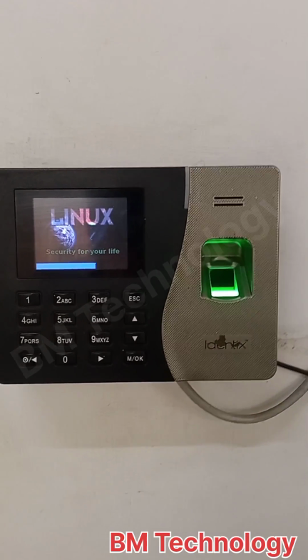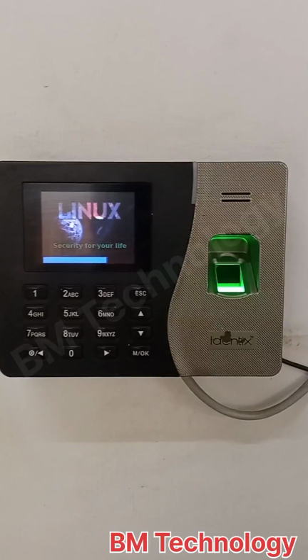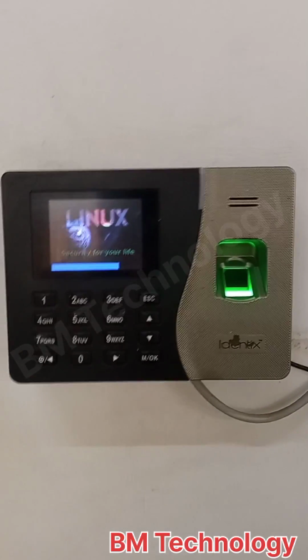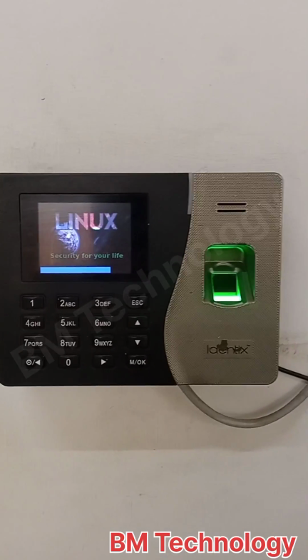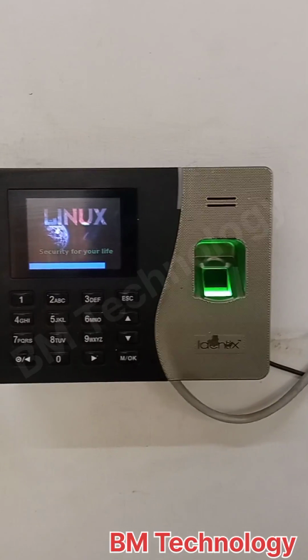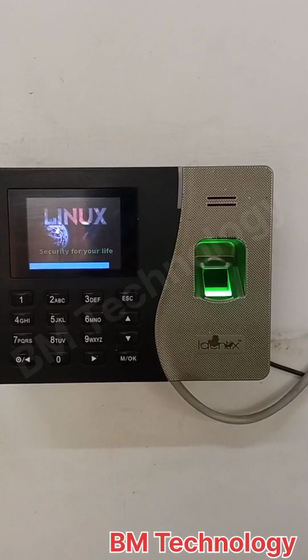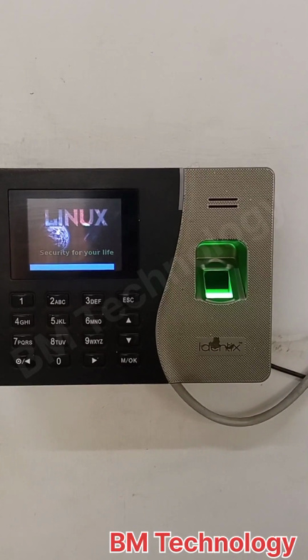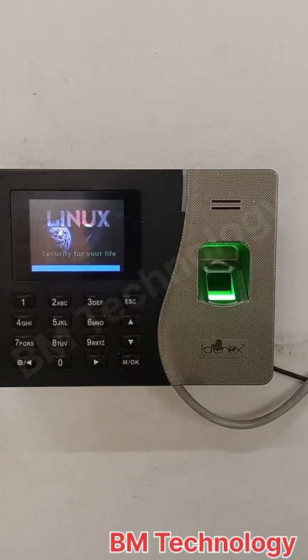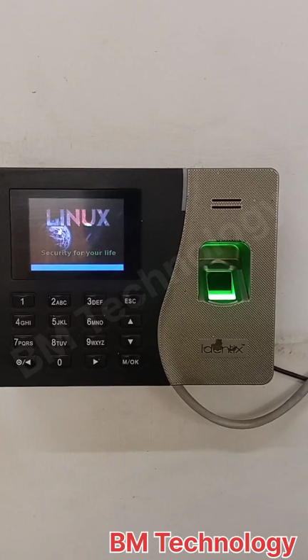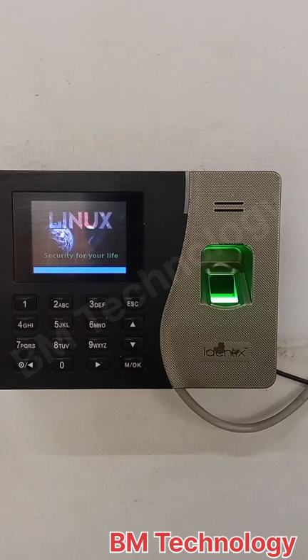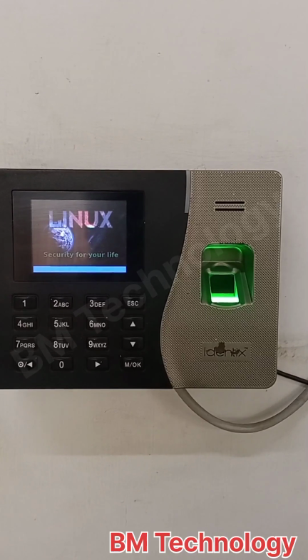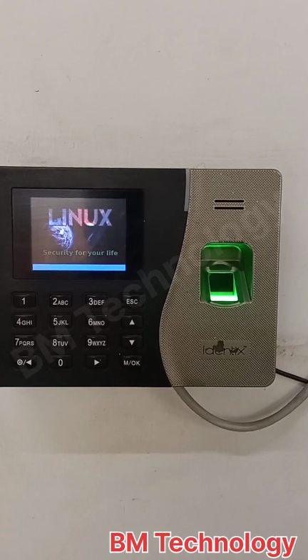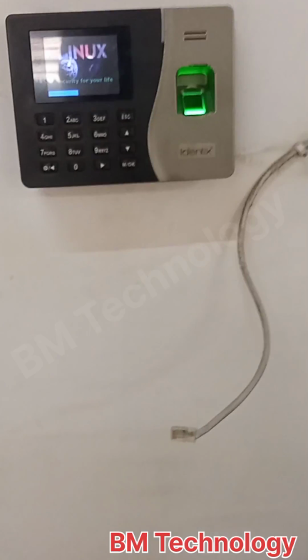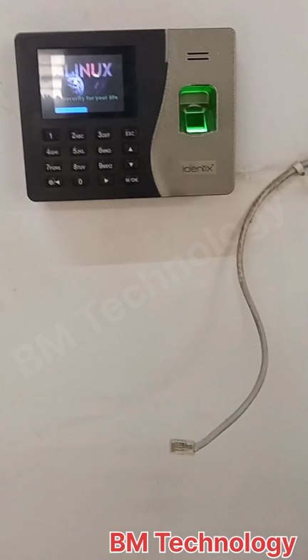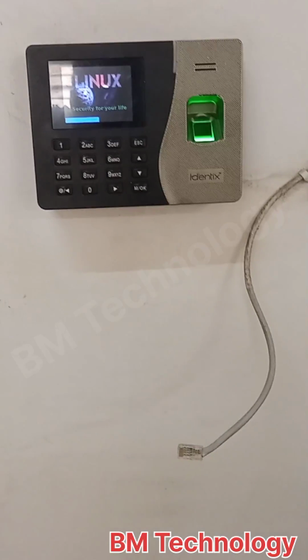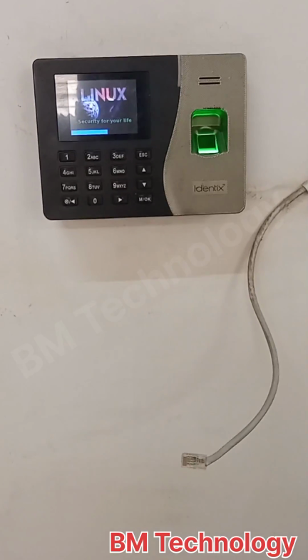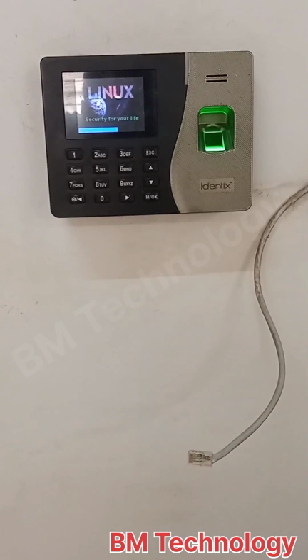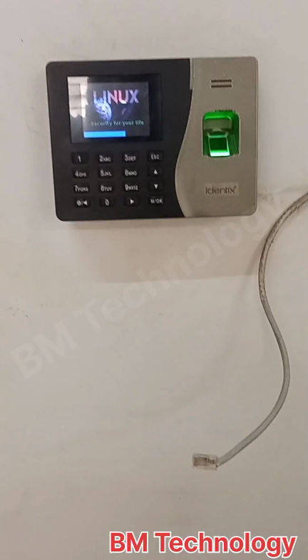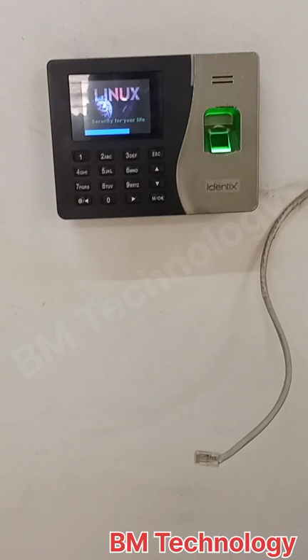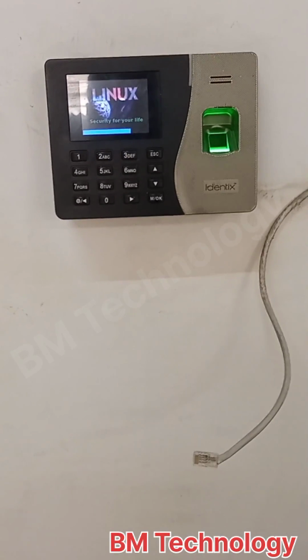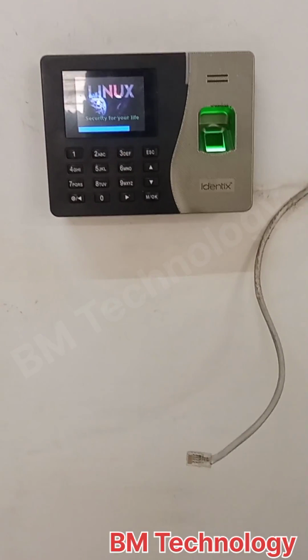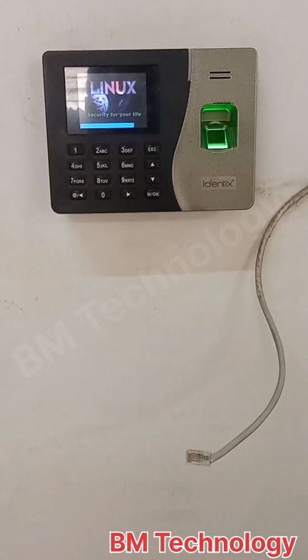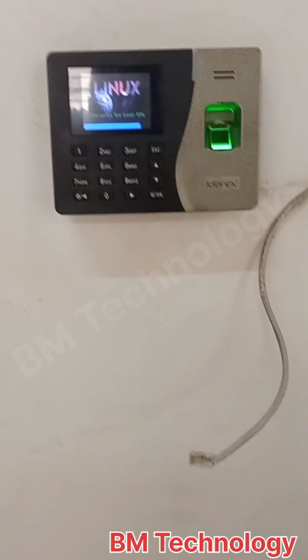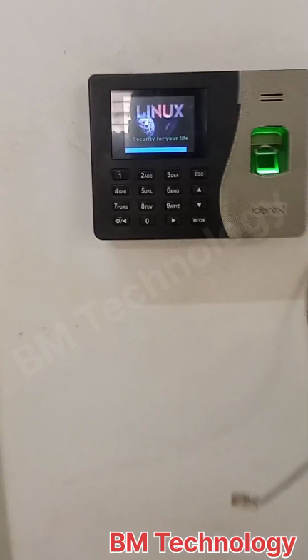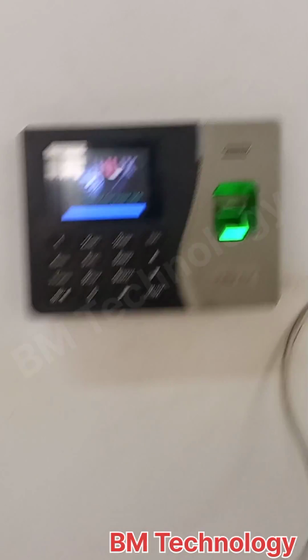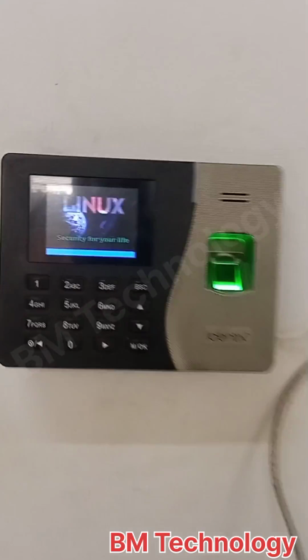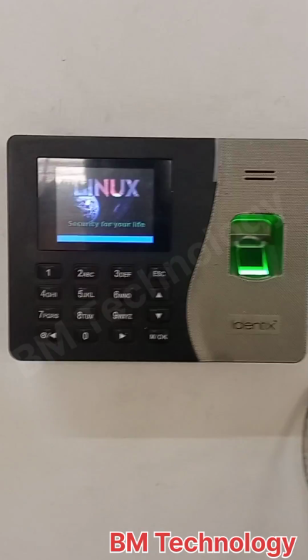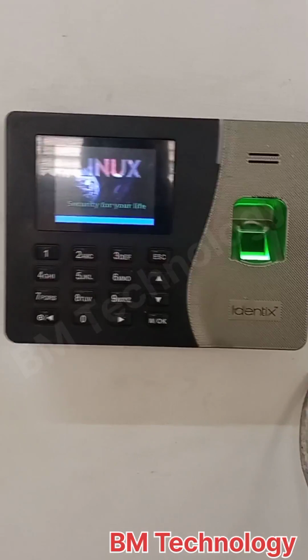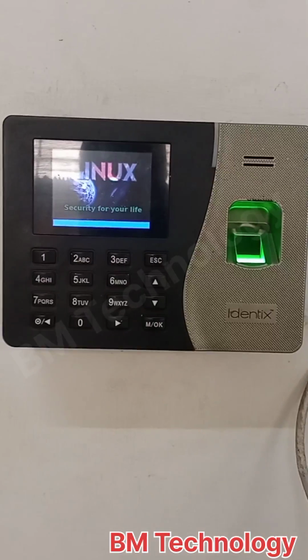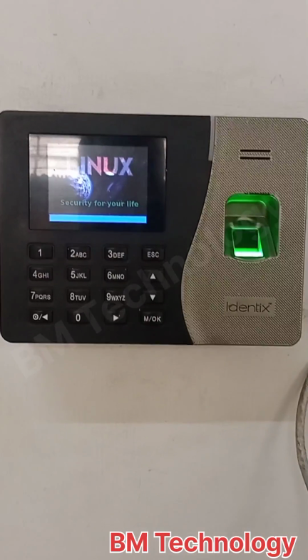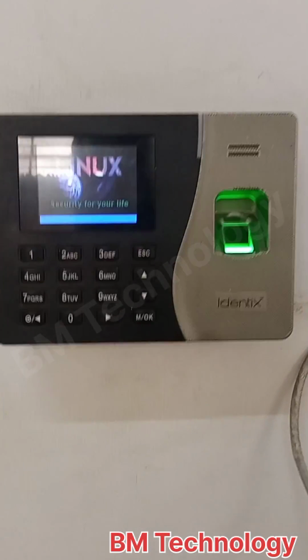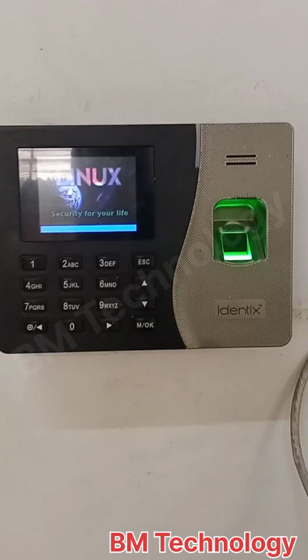This problem is machine power adapter problem. I am remove power adapter and machine once again powering on.